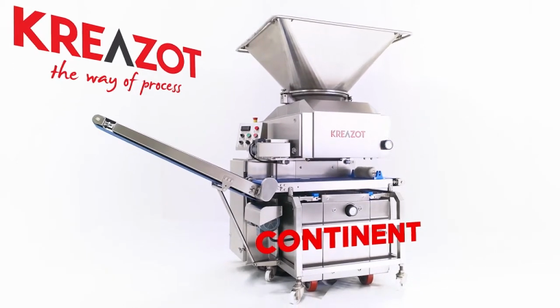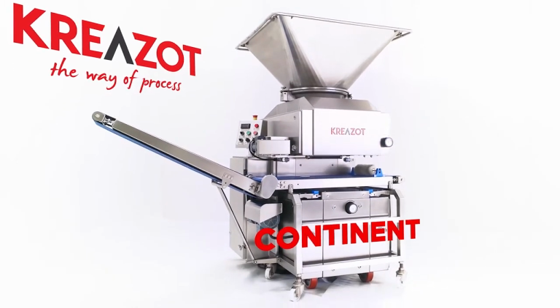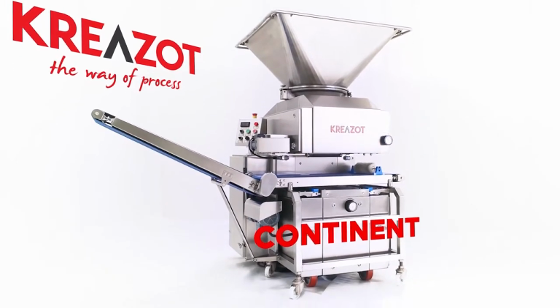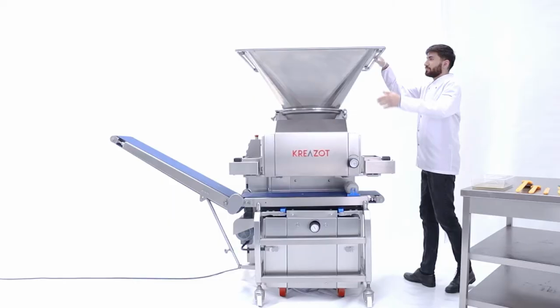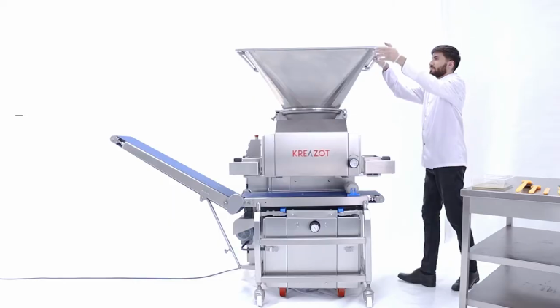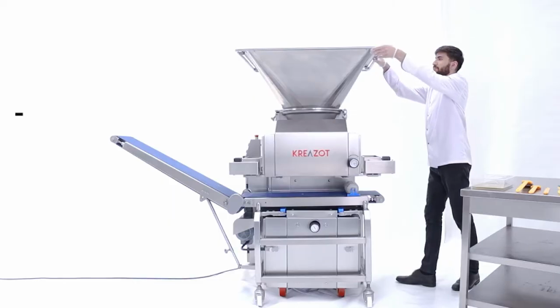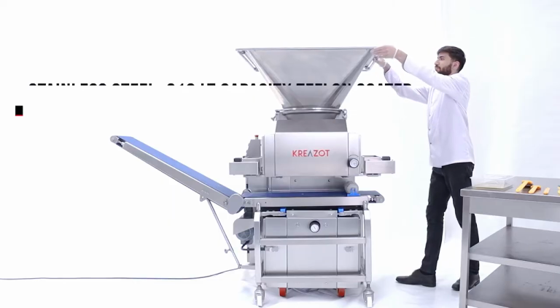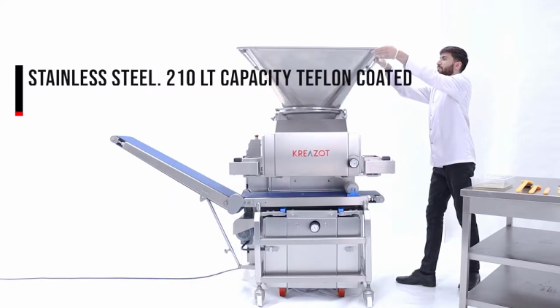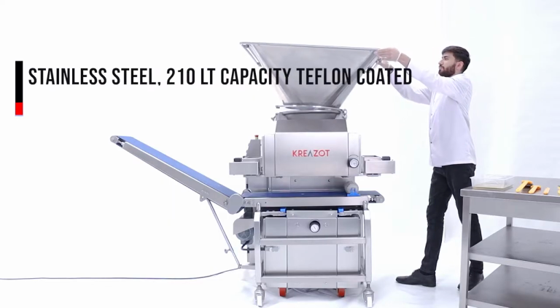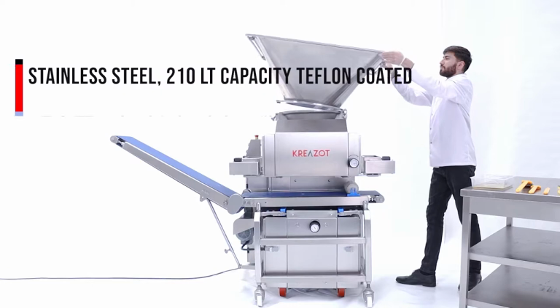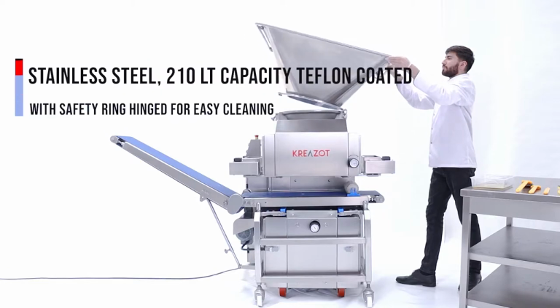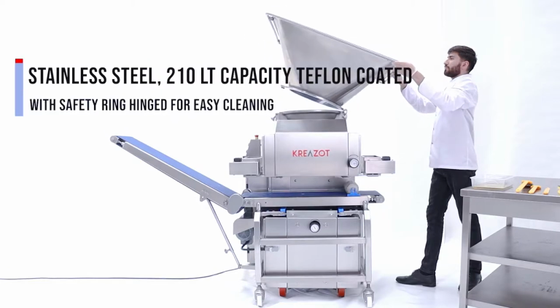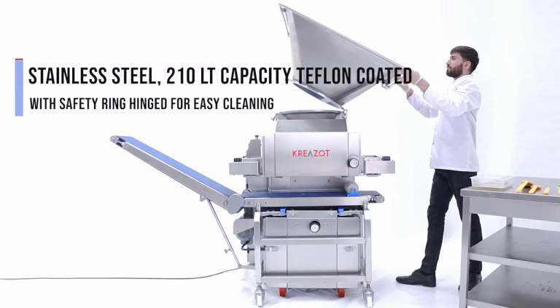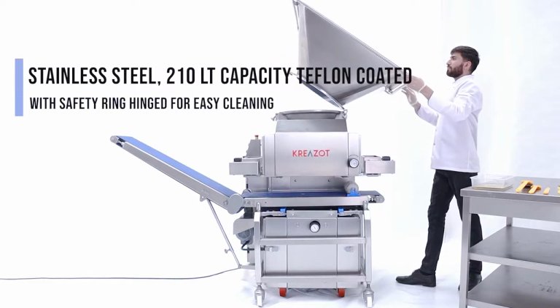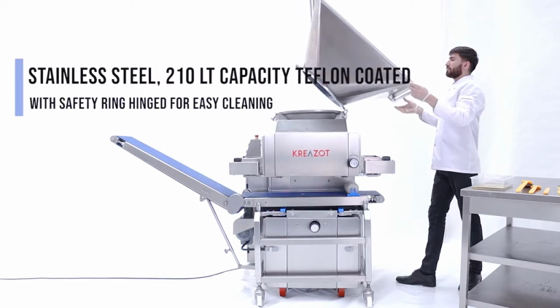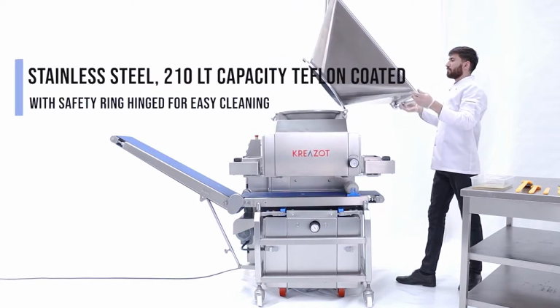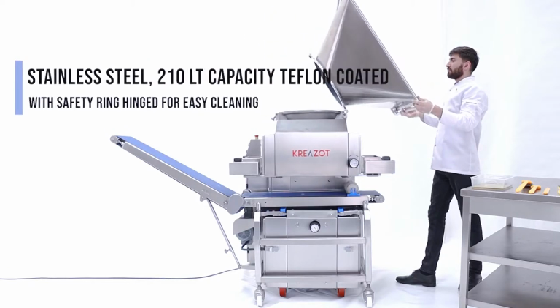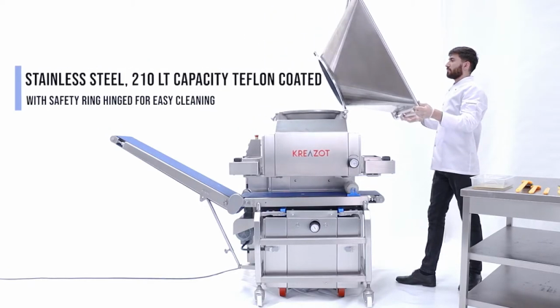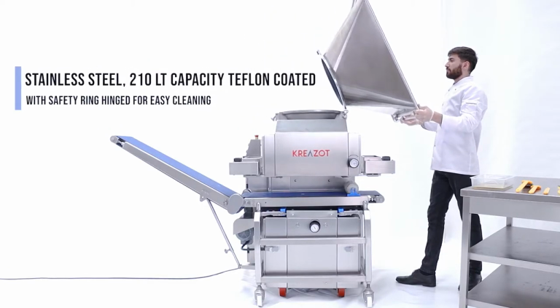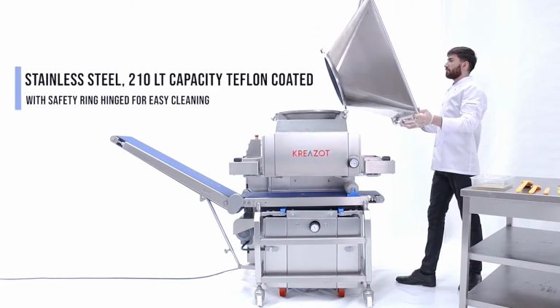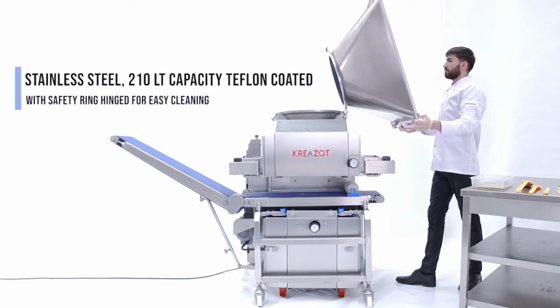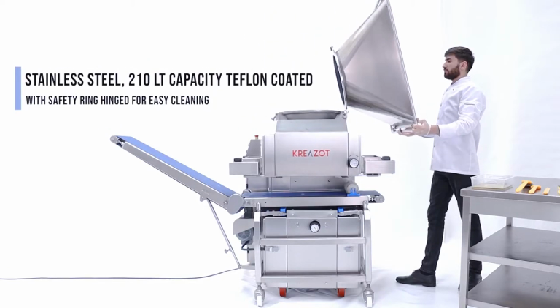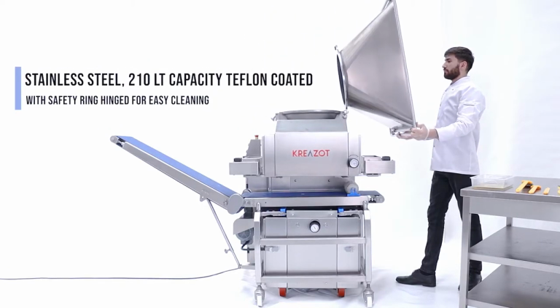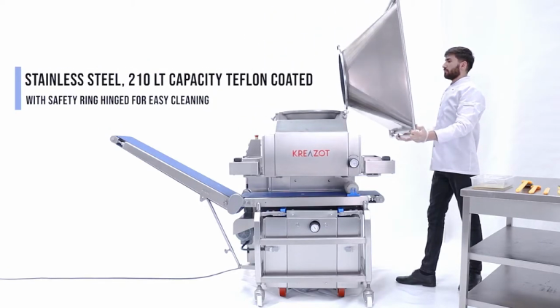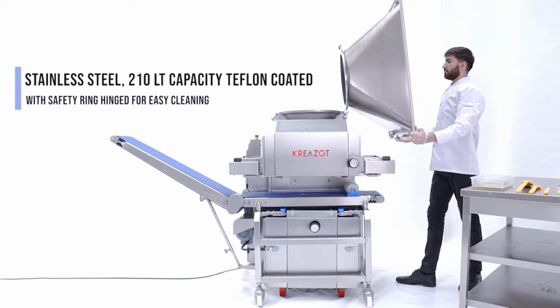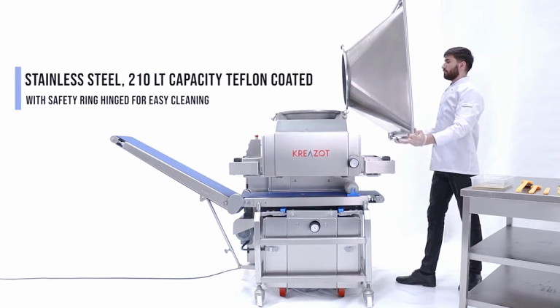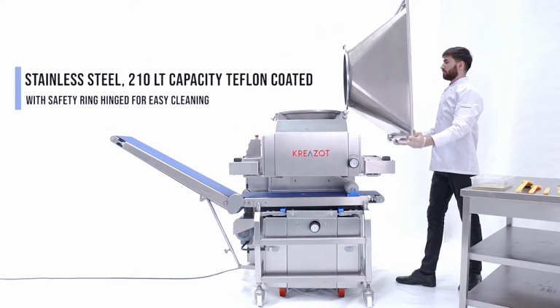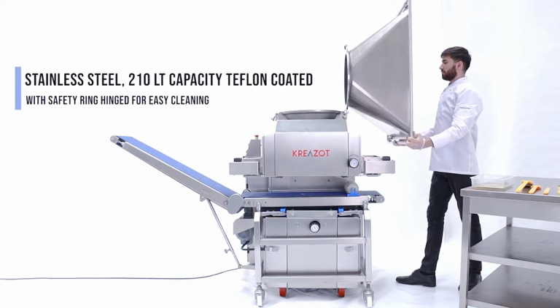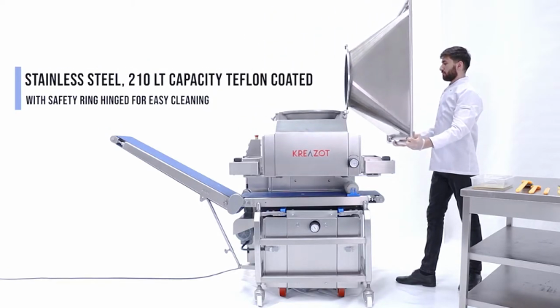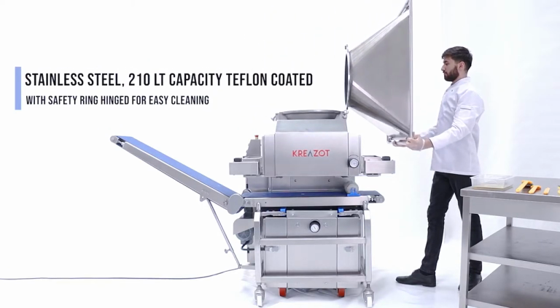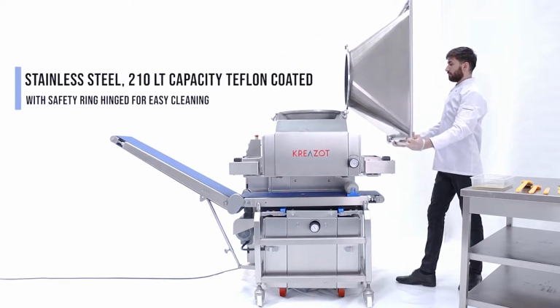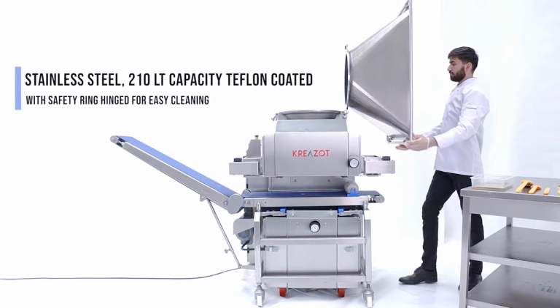Continent has a stainless steel drop hopper, volume 210 liters, with safety ring hinged for easy cleaning.